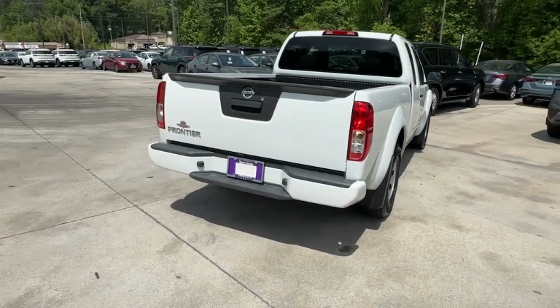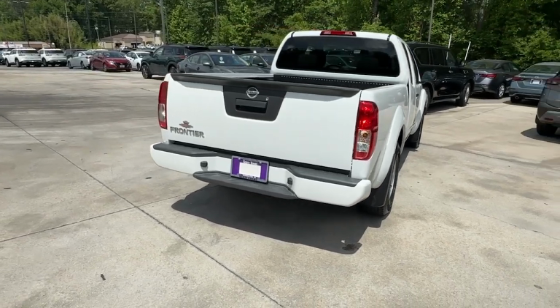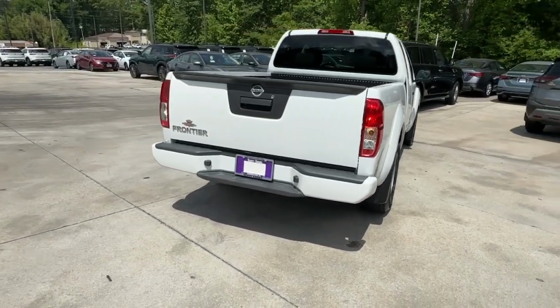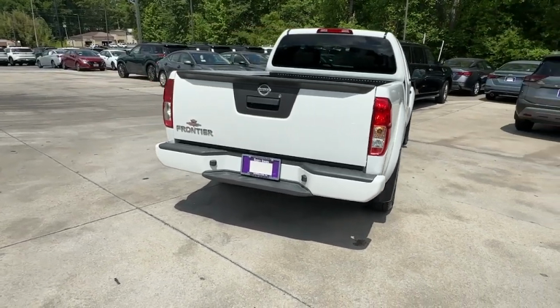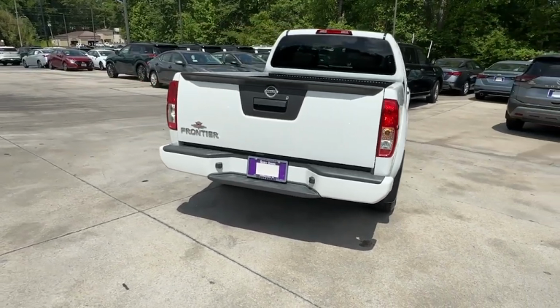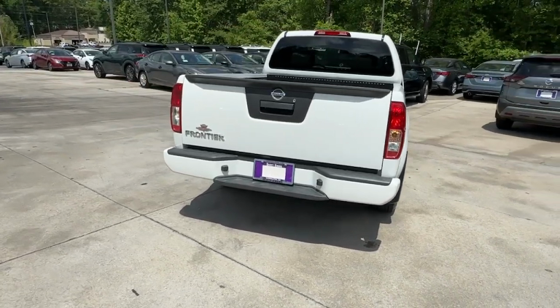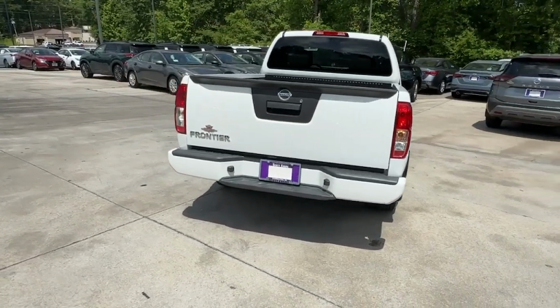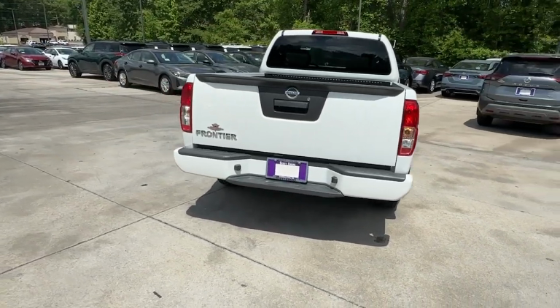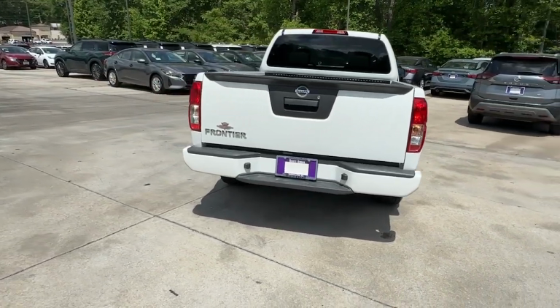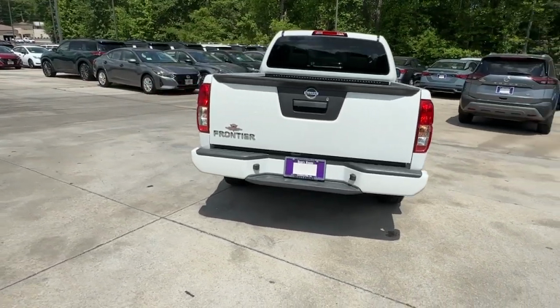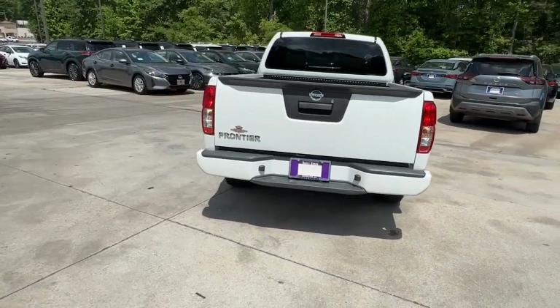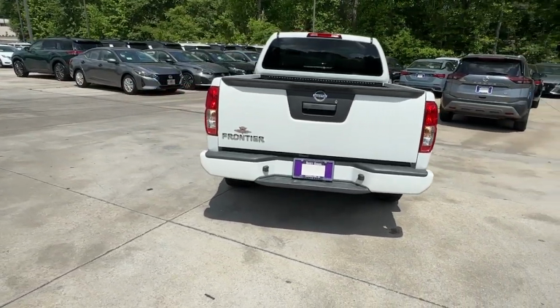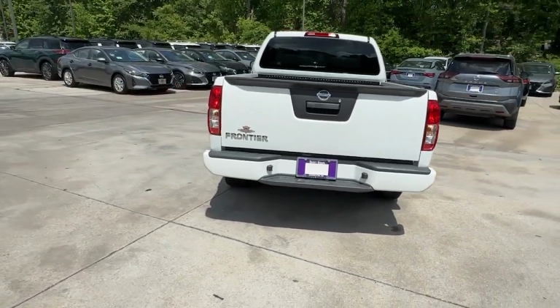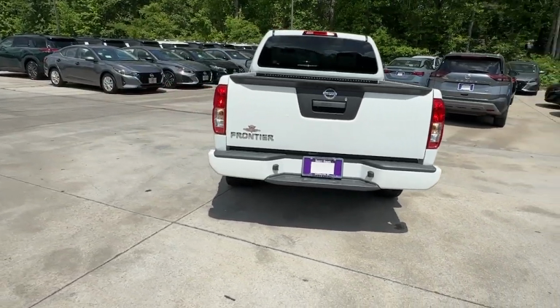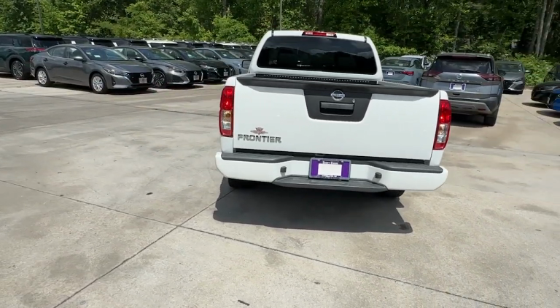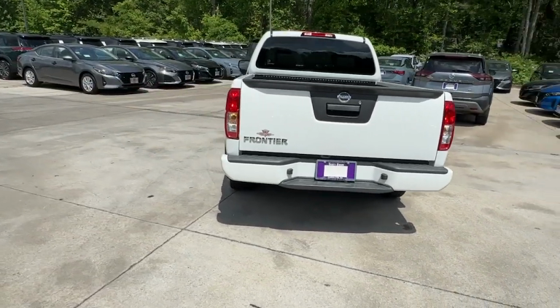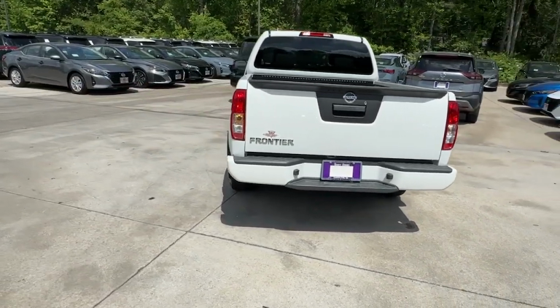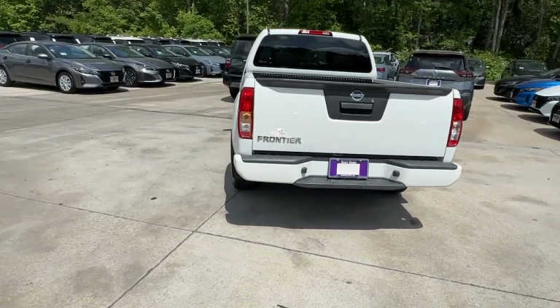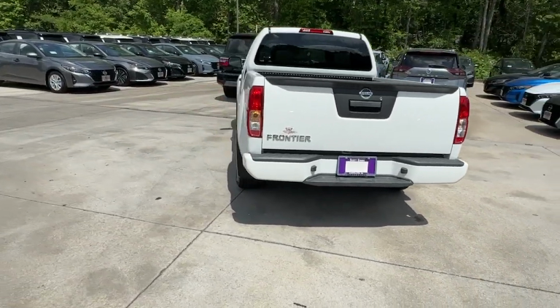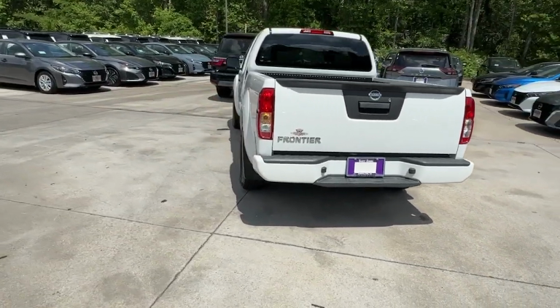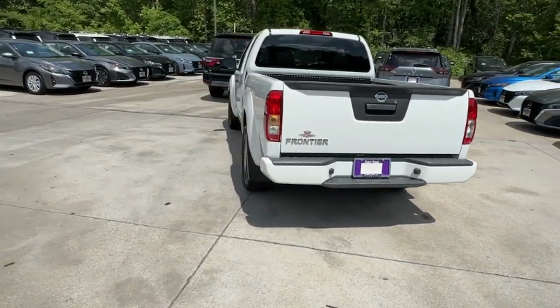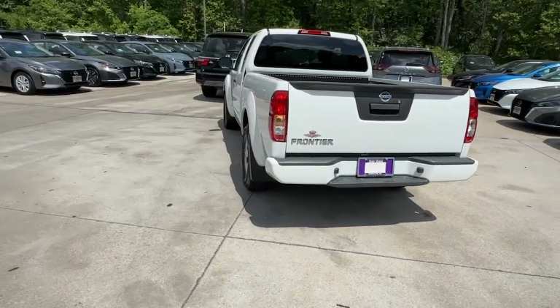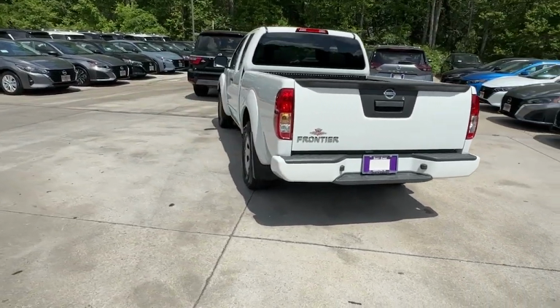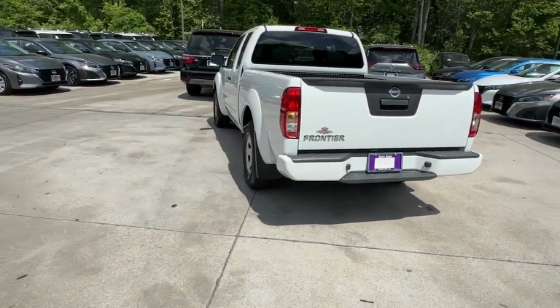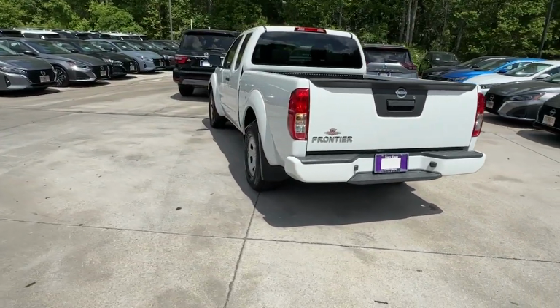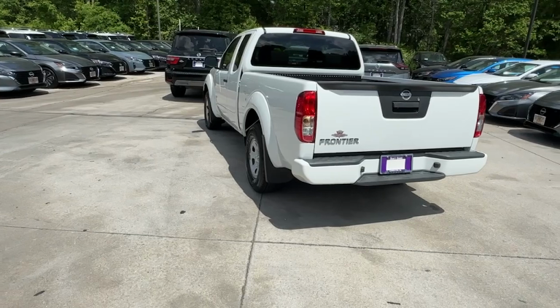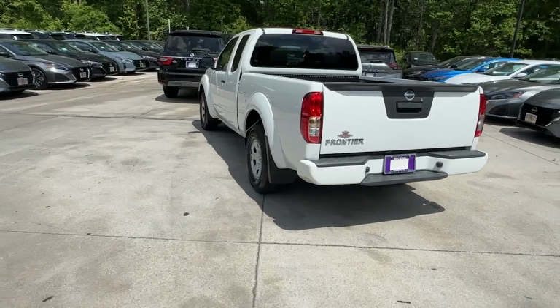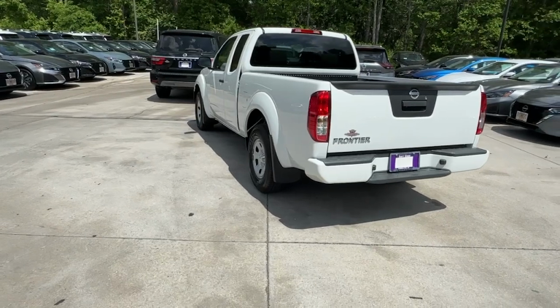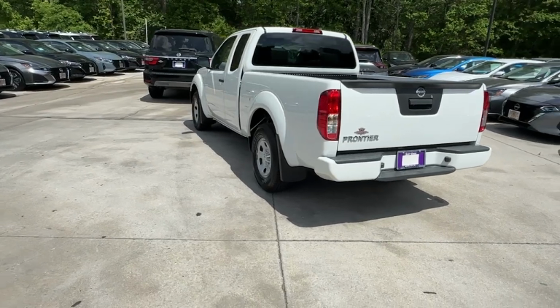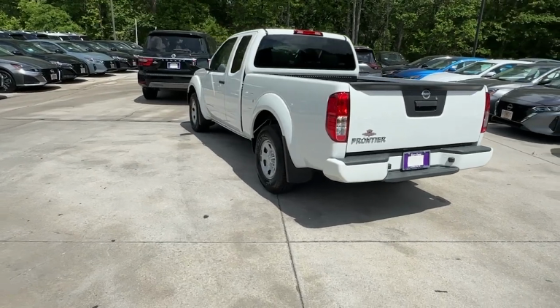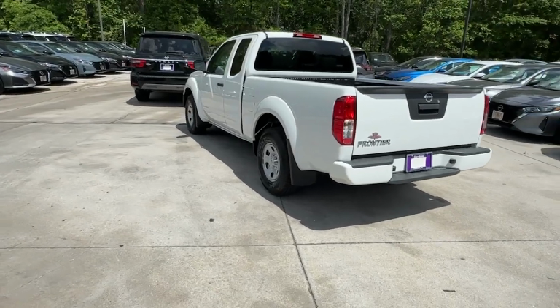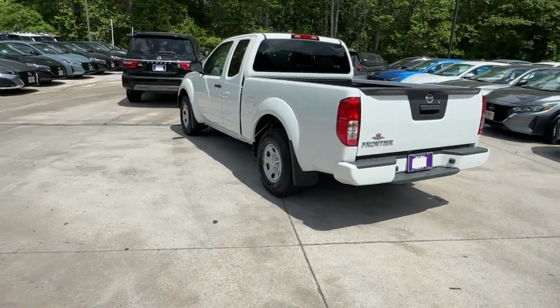Comfortable, capable, and hardworking, this popular mid-size pickup is waiting just for you.